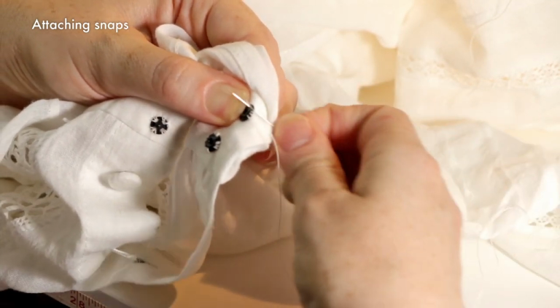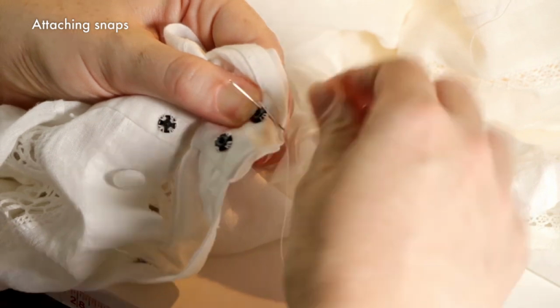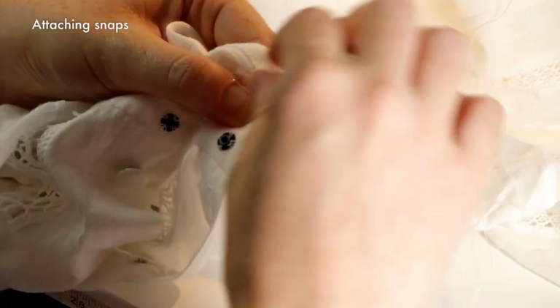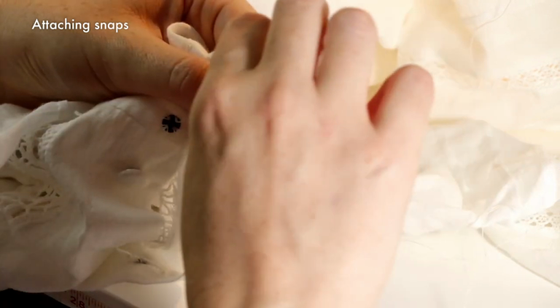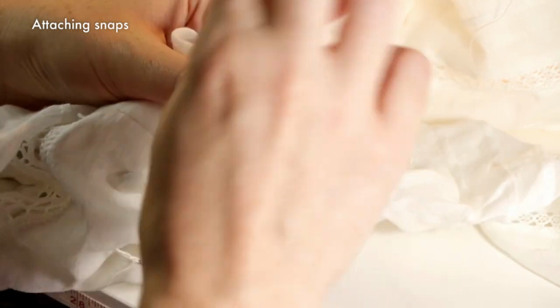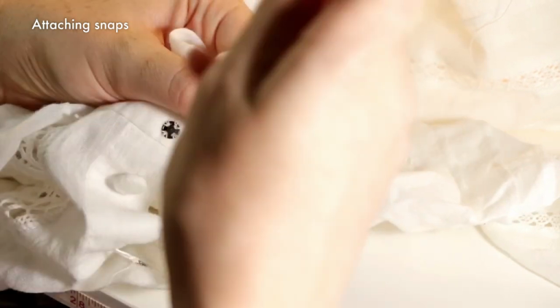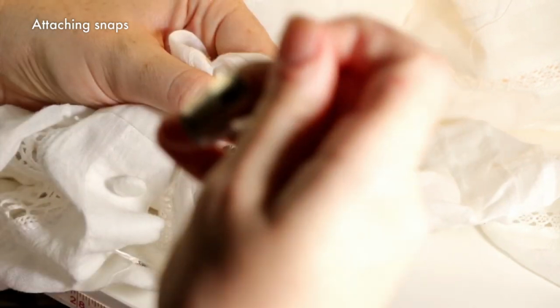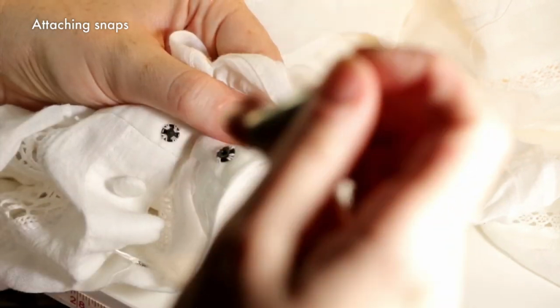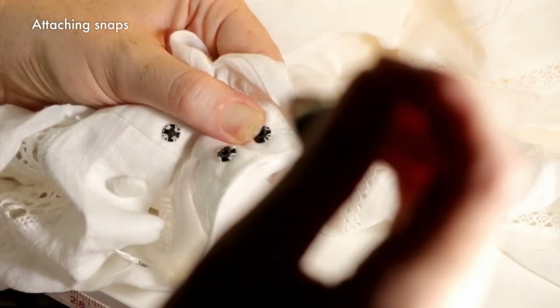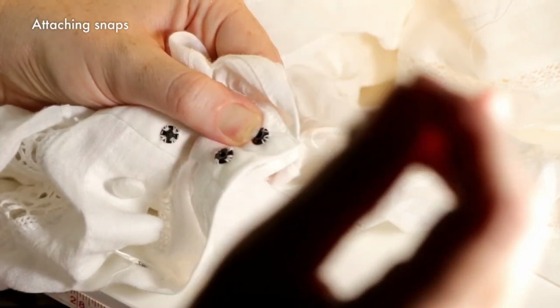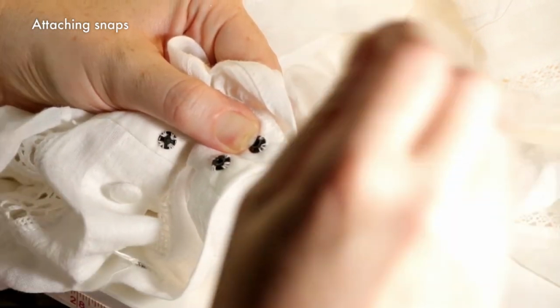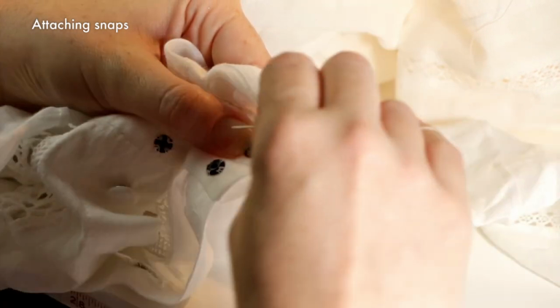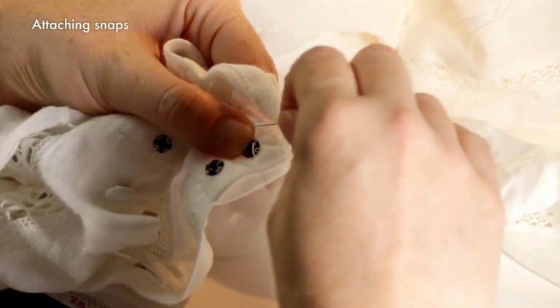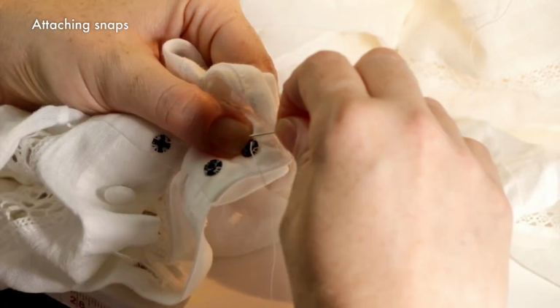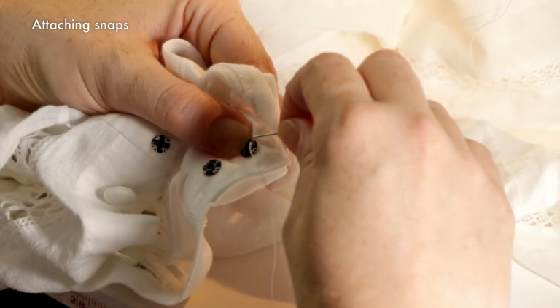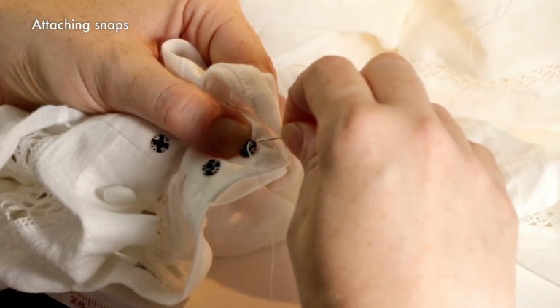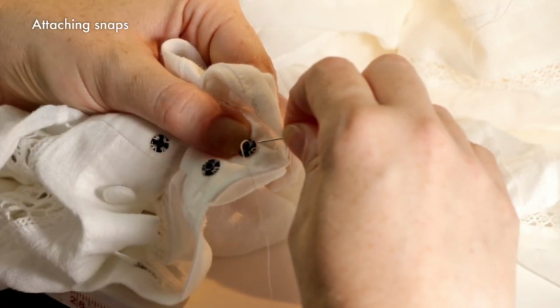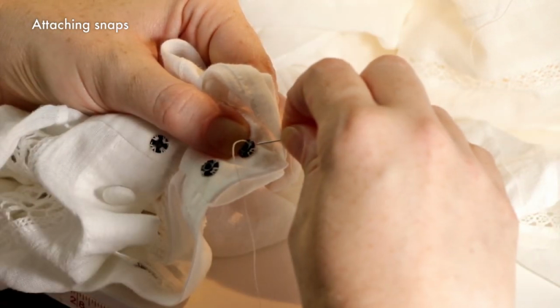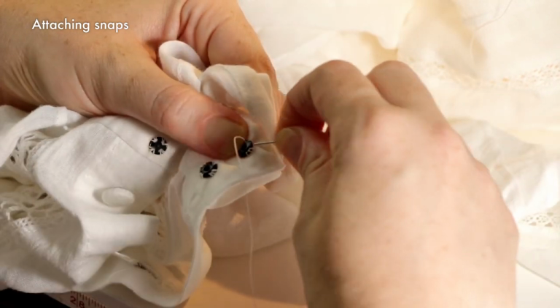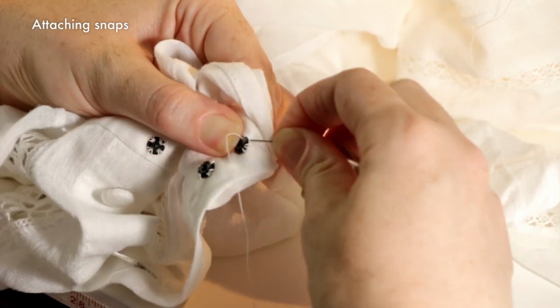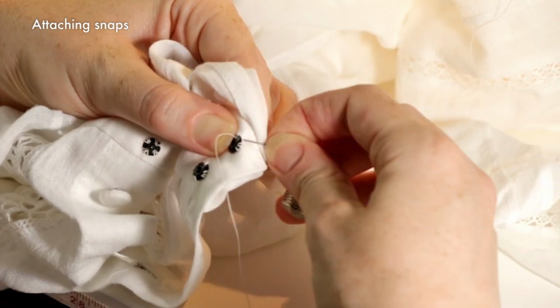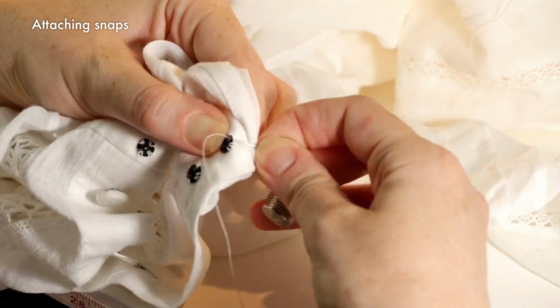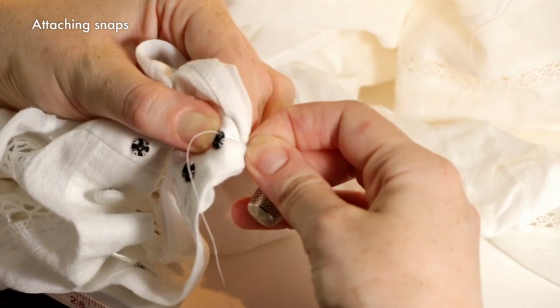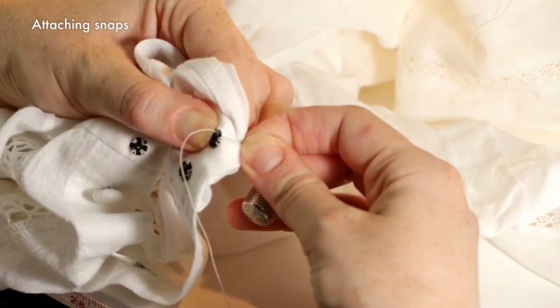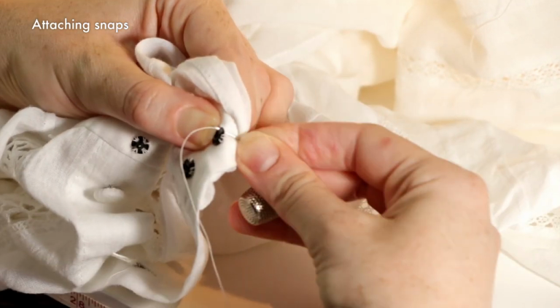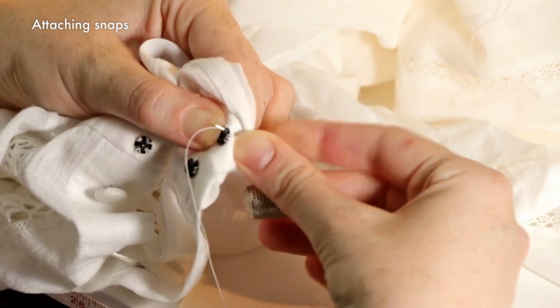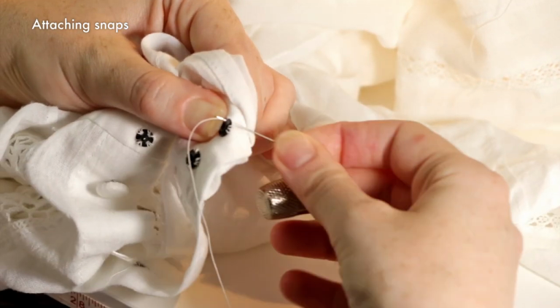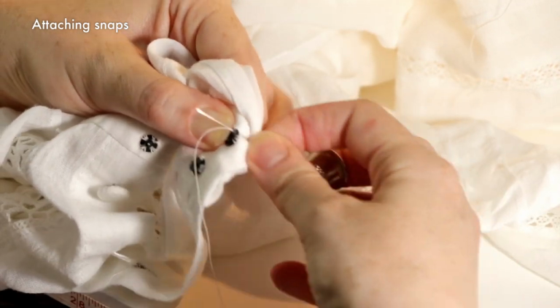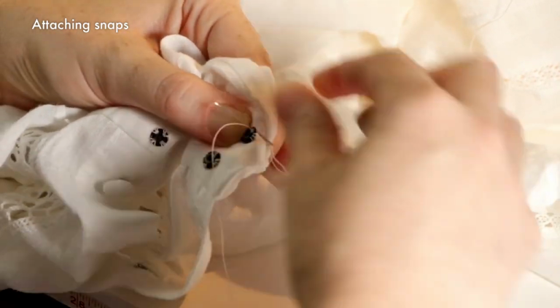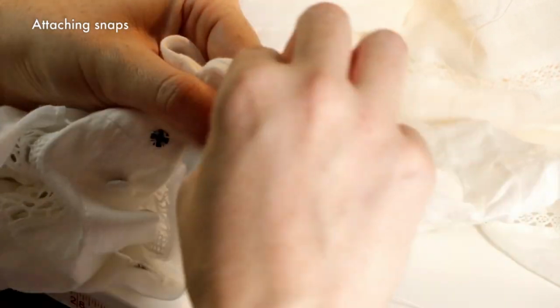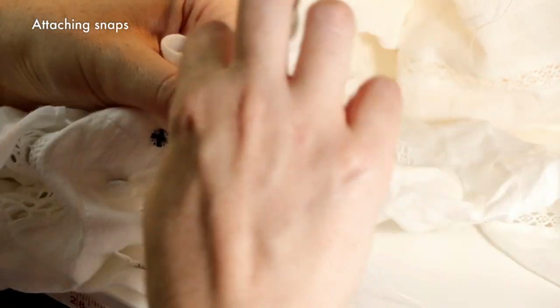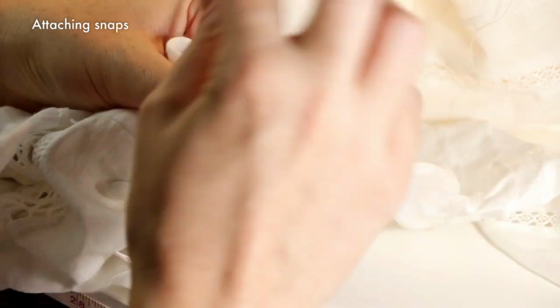So now I'm admitting defeat and making a simple self-fabric waistband instead. Is it as pretty as the lace would have been? No, but I just want this dress to be done.